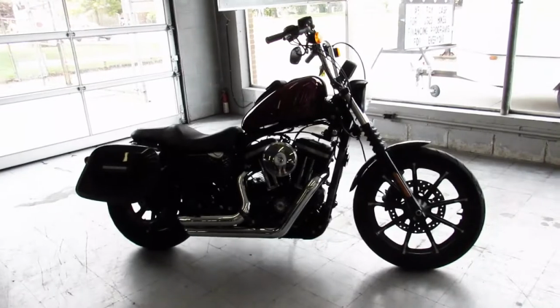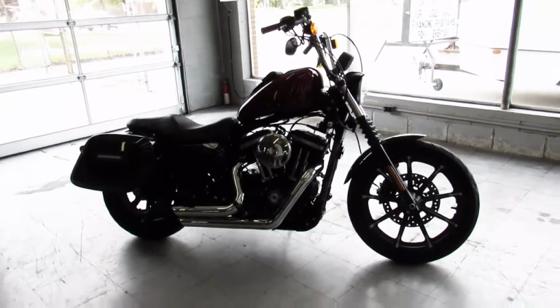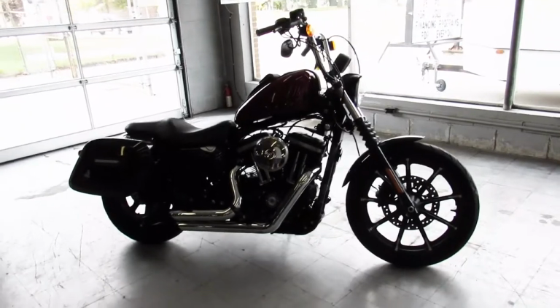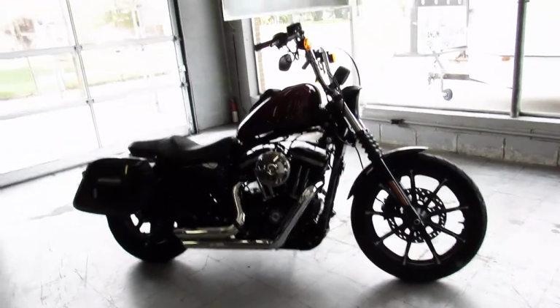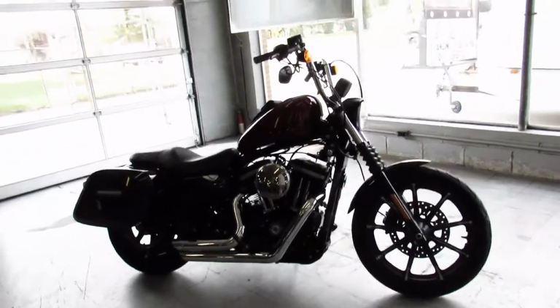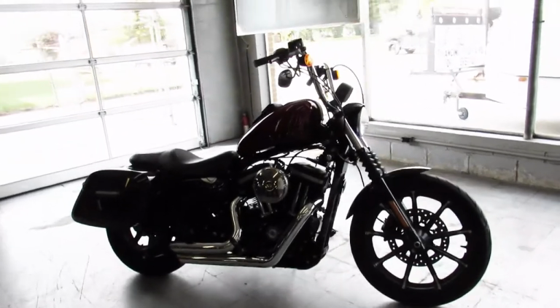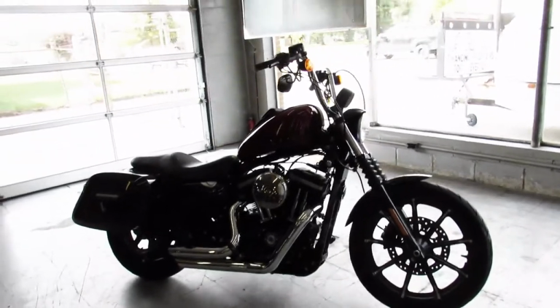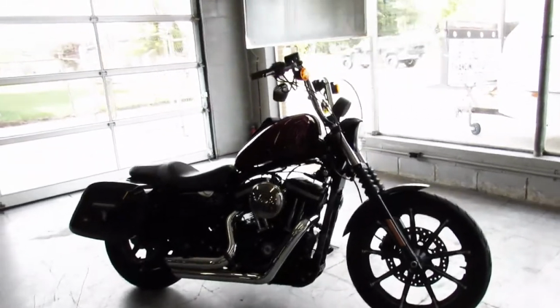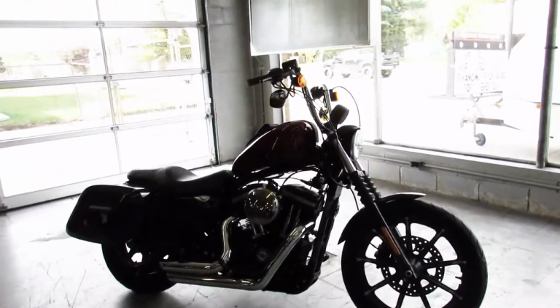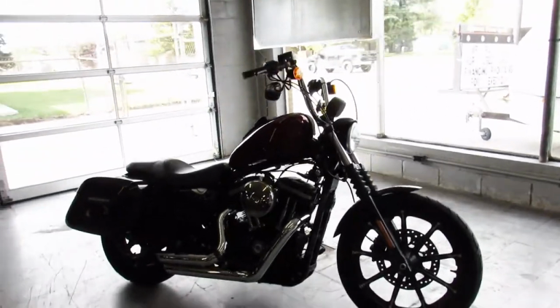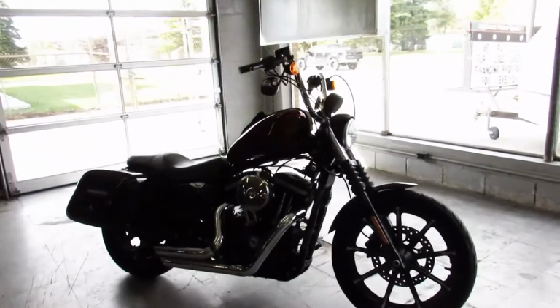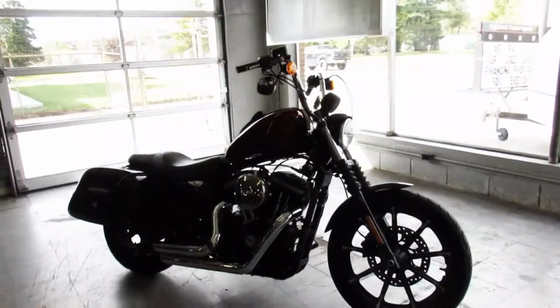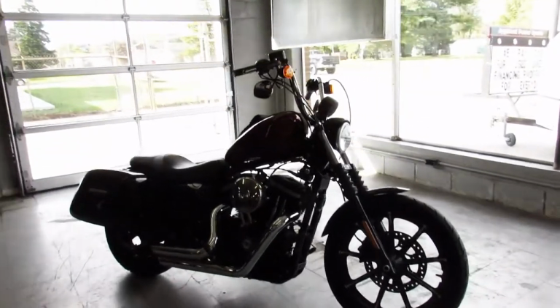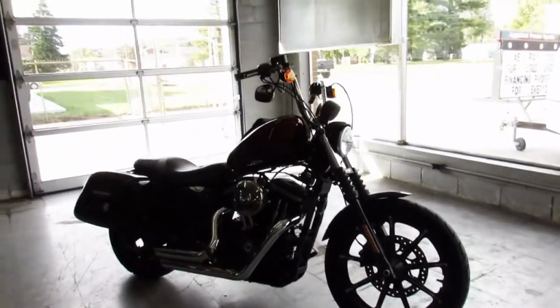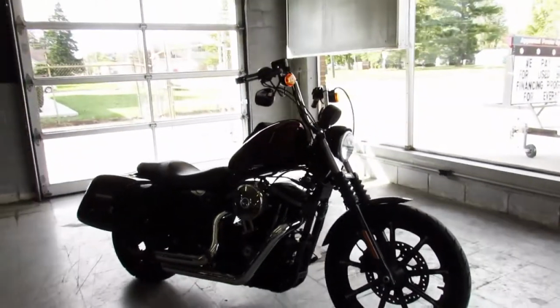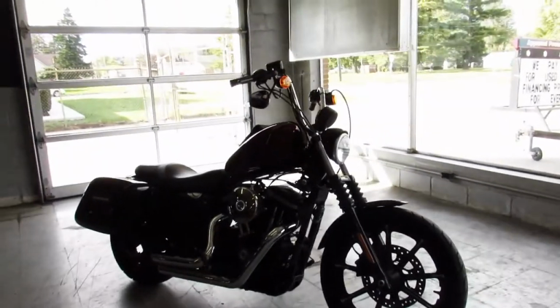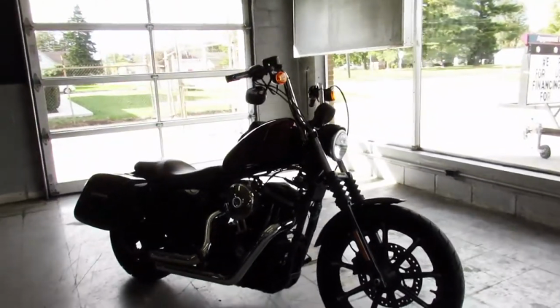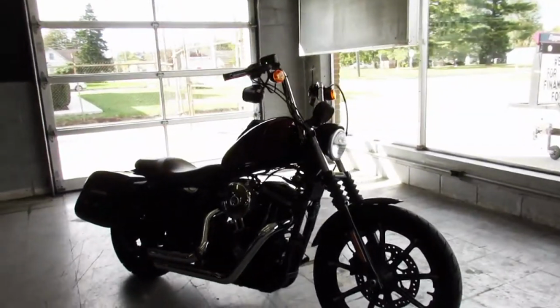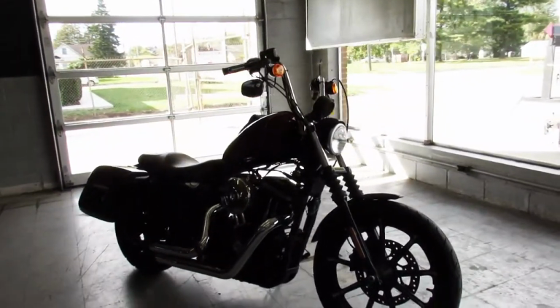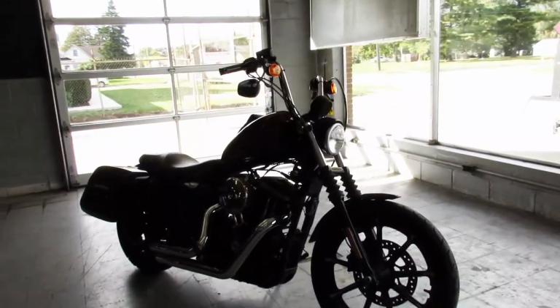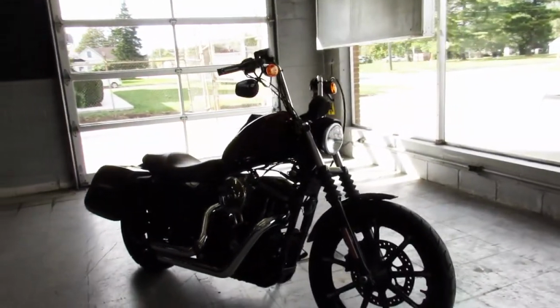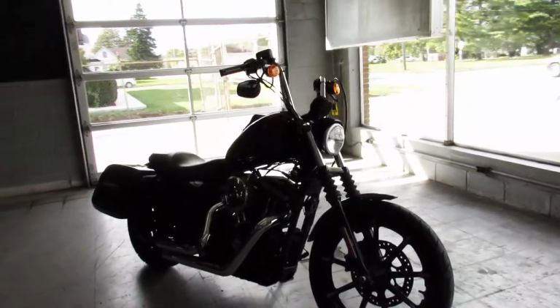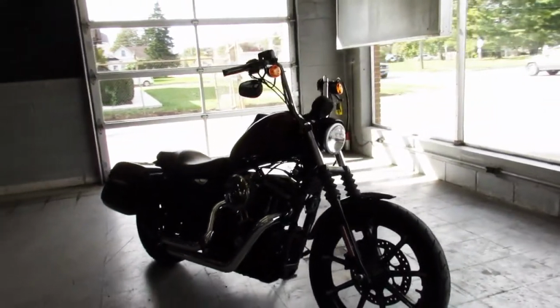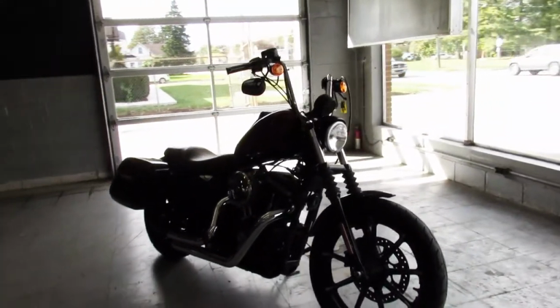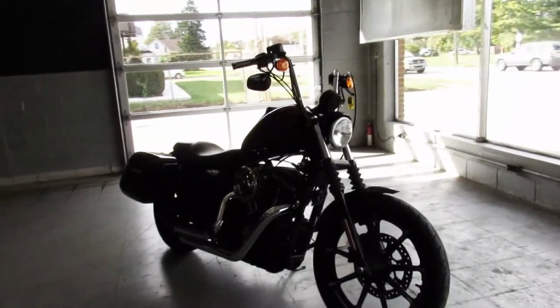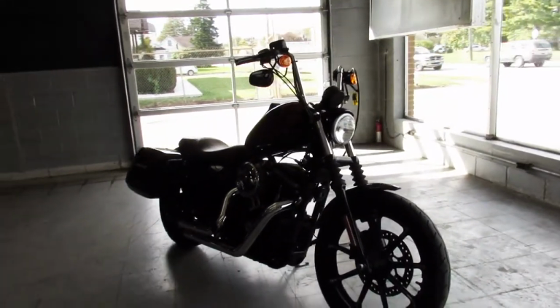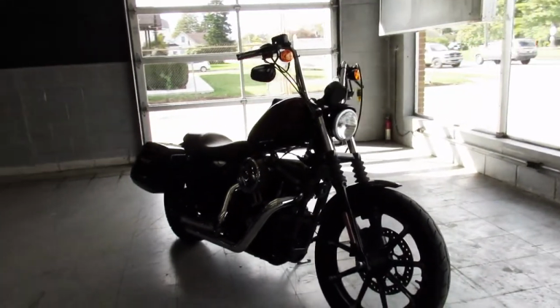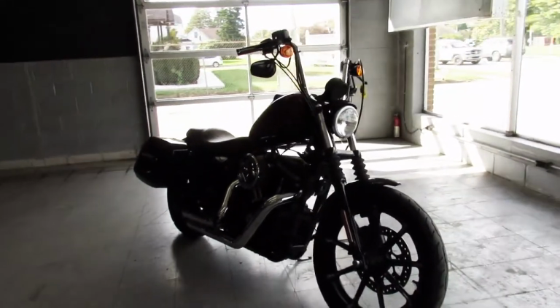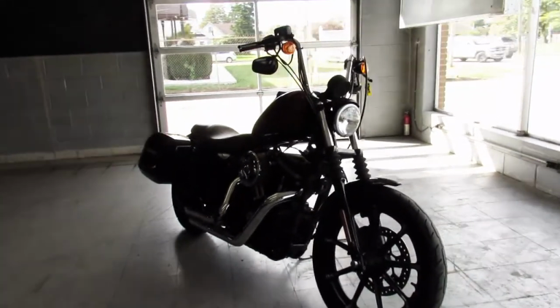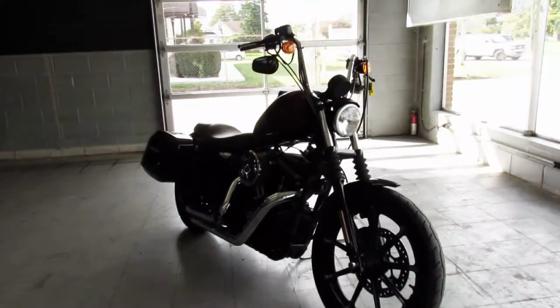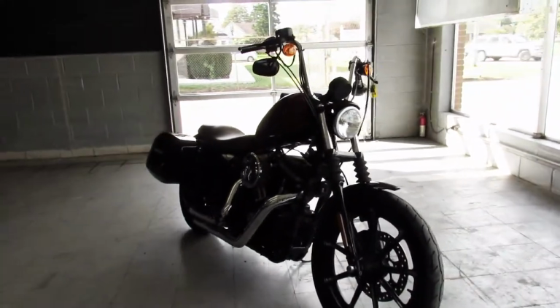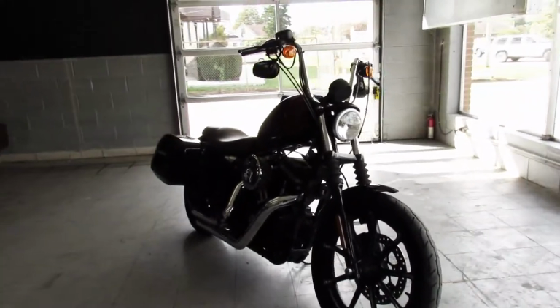Hey guys, ApprovalPowerSports.com here. The showroom is starting to fill up — the bikes are coming in.